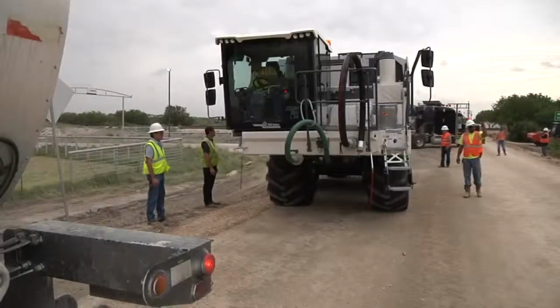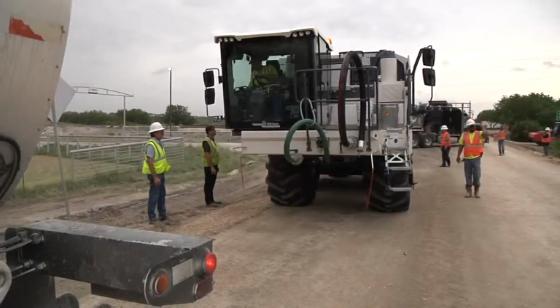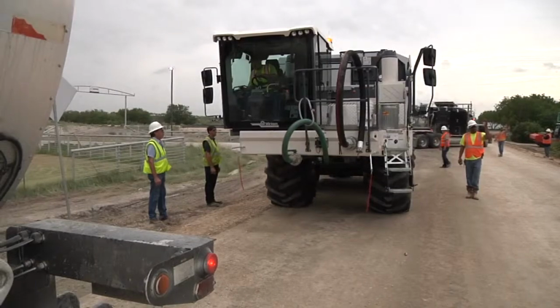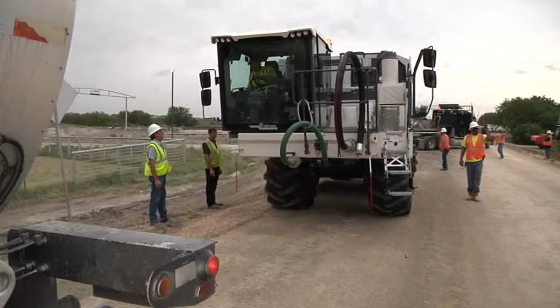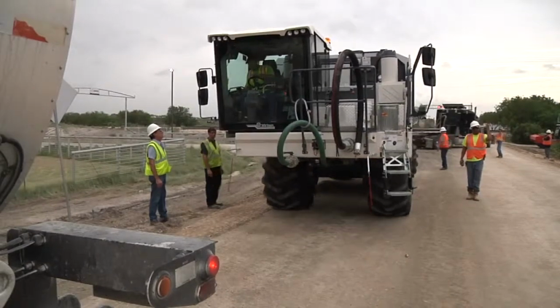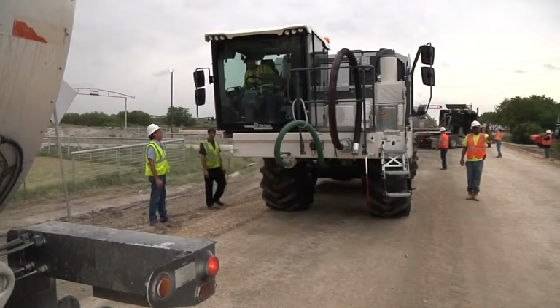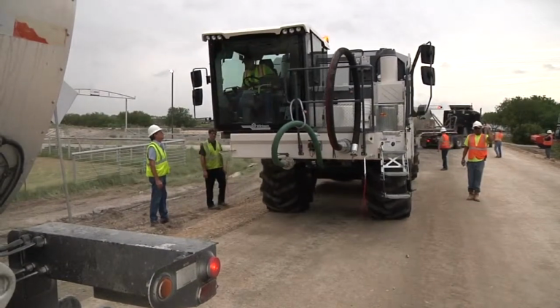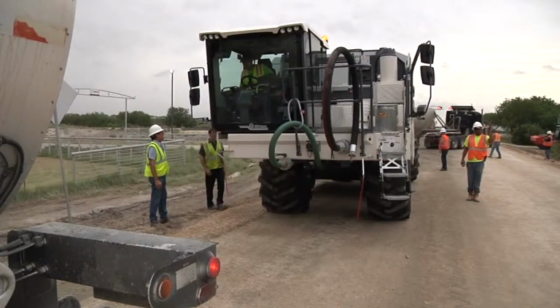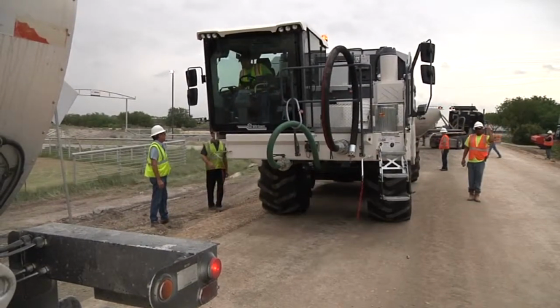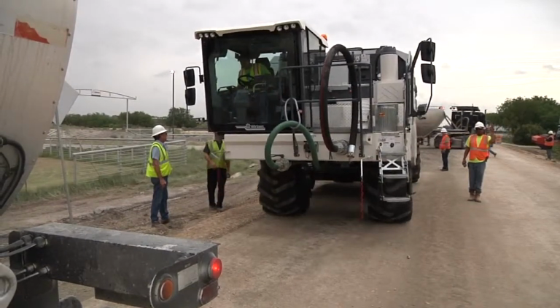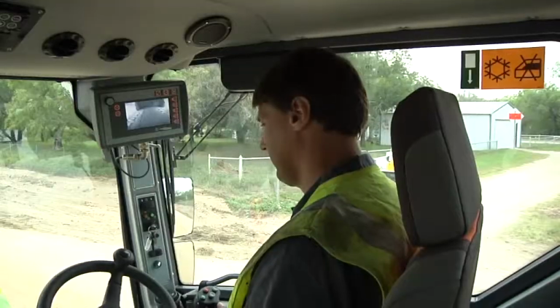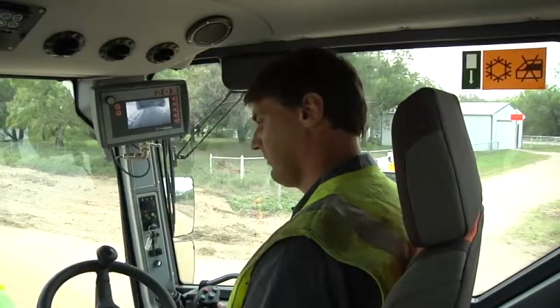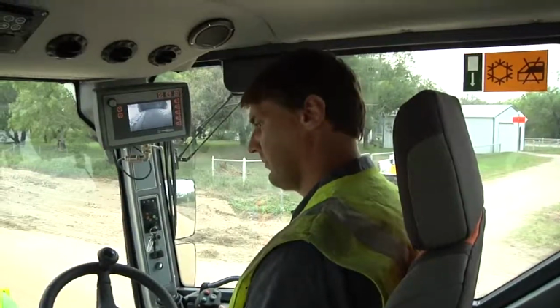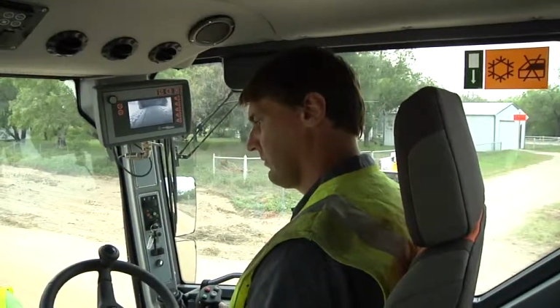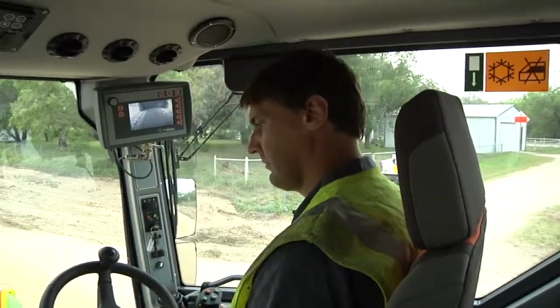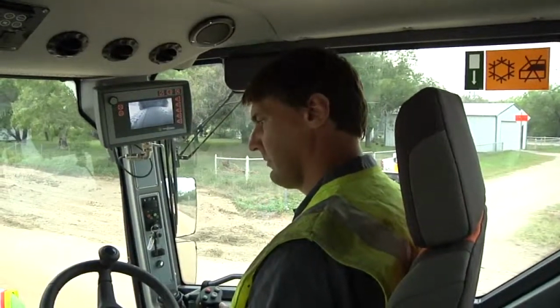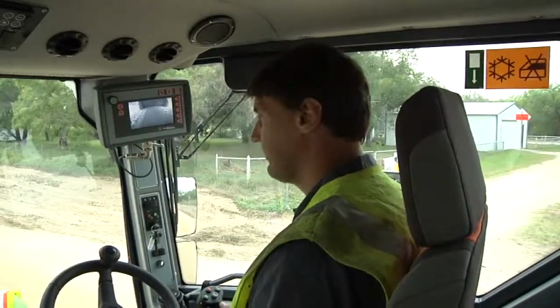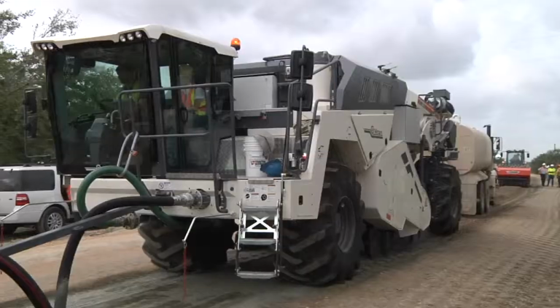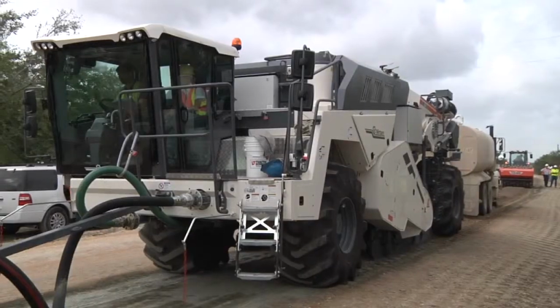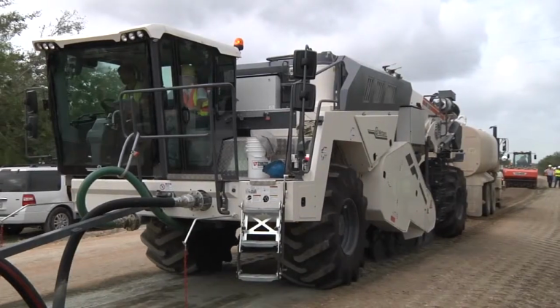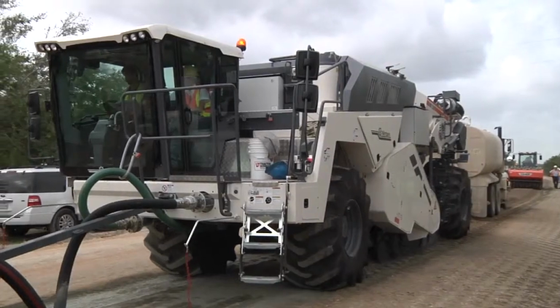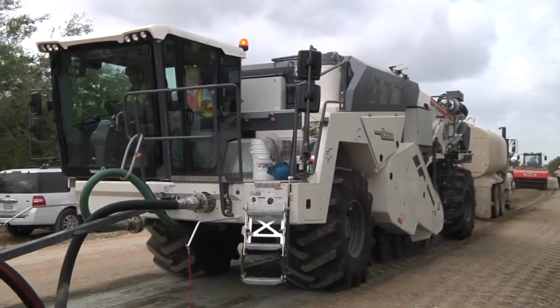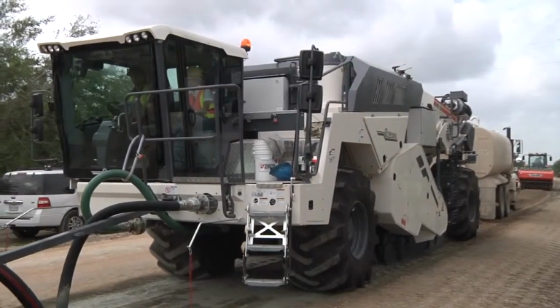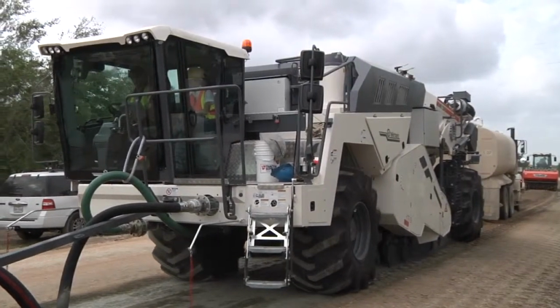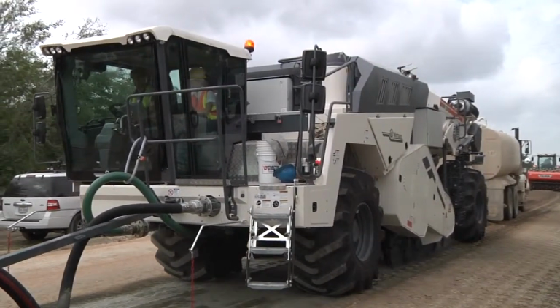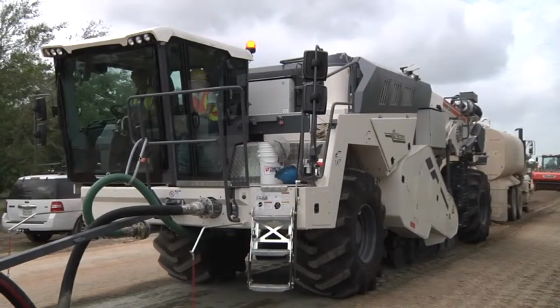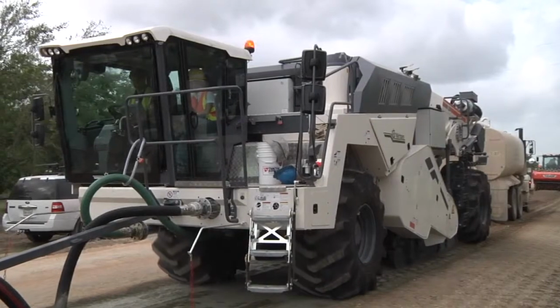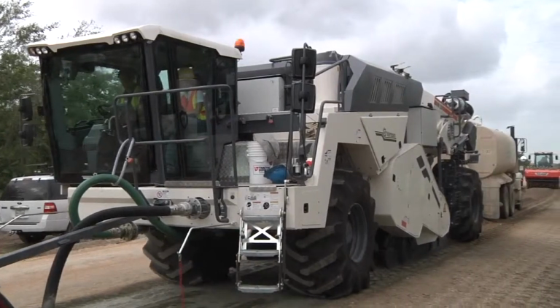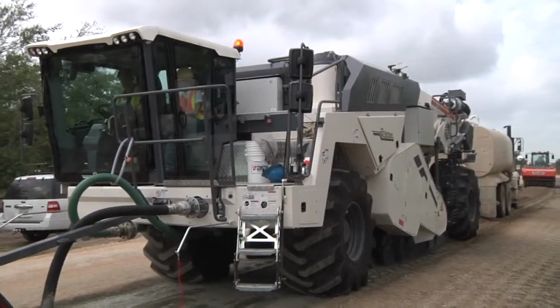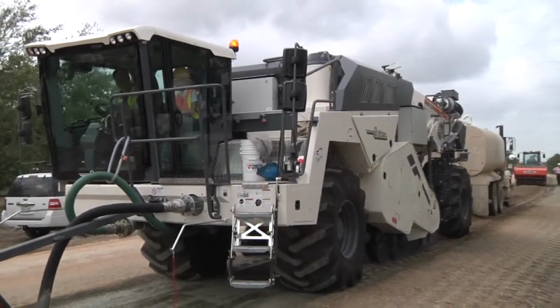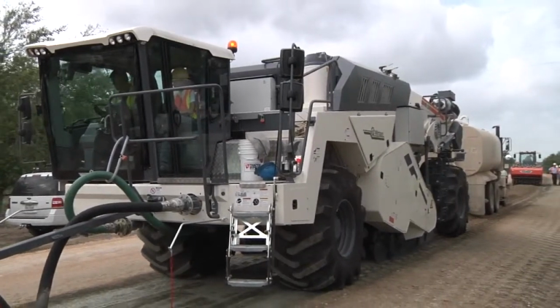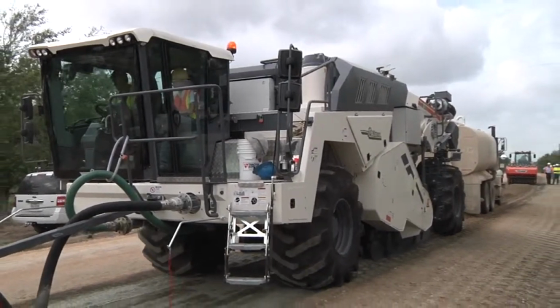We've had a lot of success recently with a new product called foamed asphalt, and we're doing a lot more work in this area.